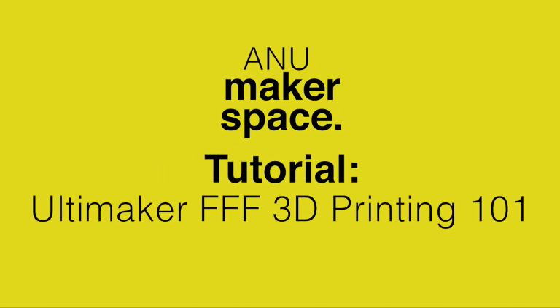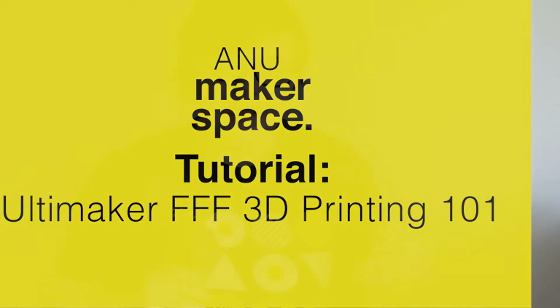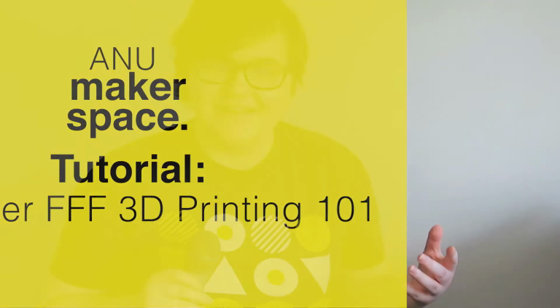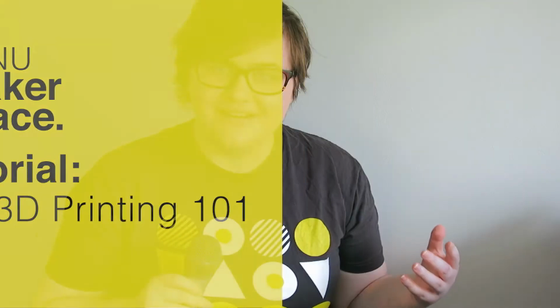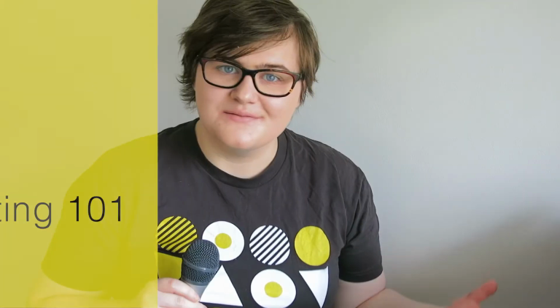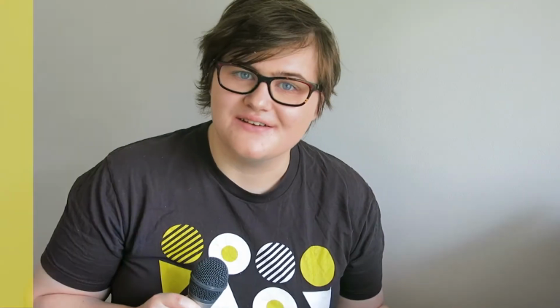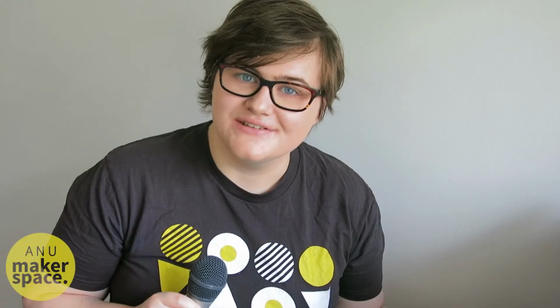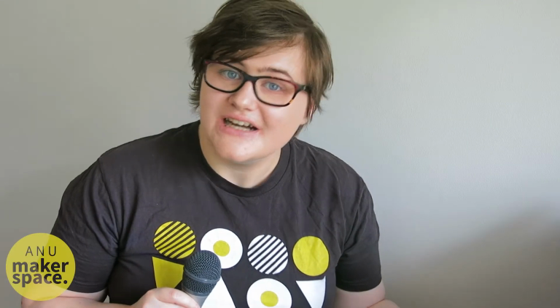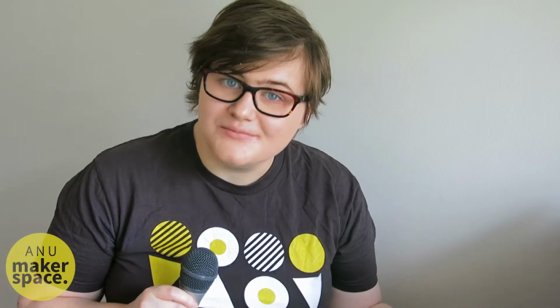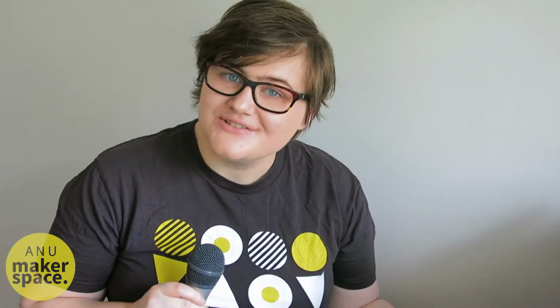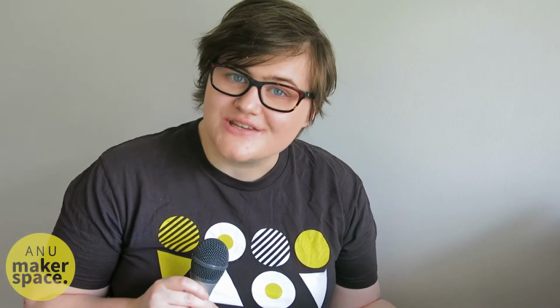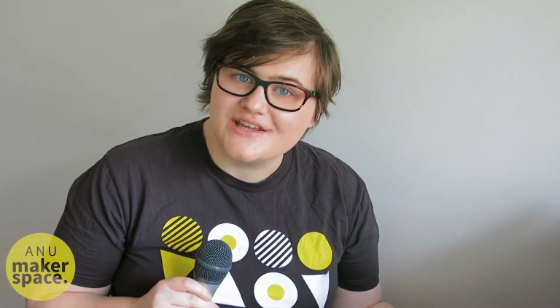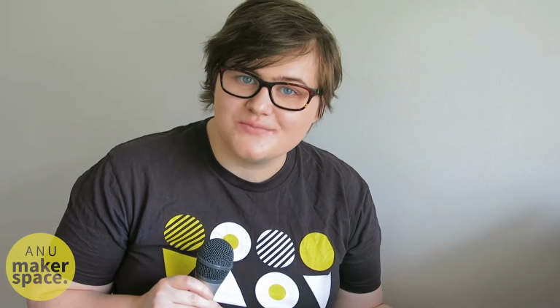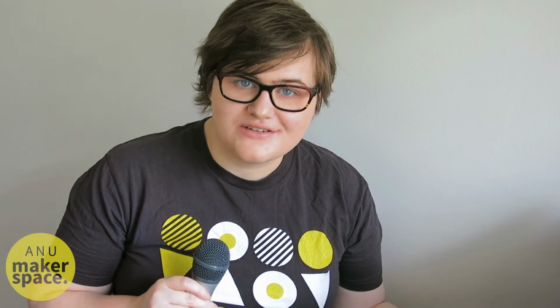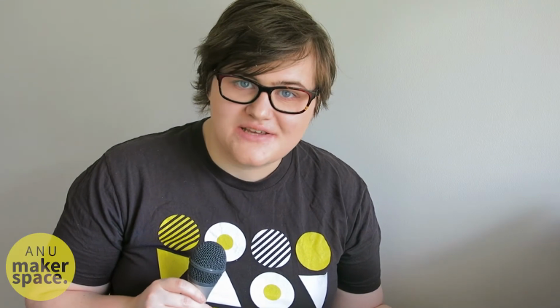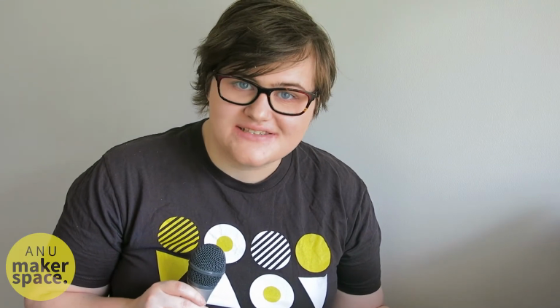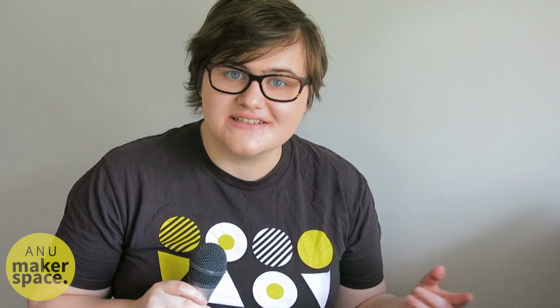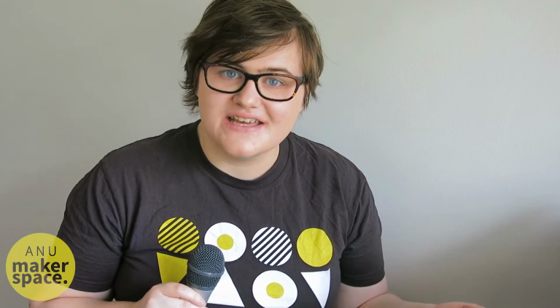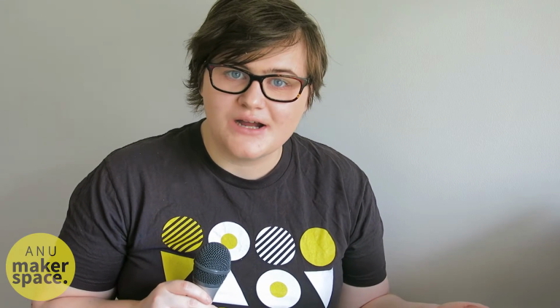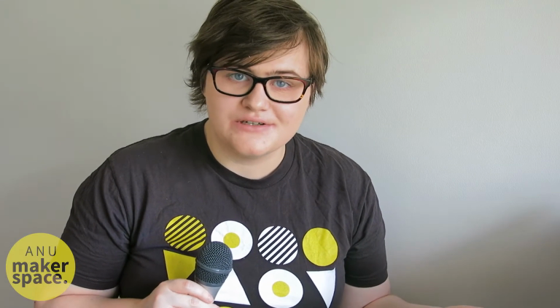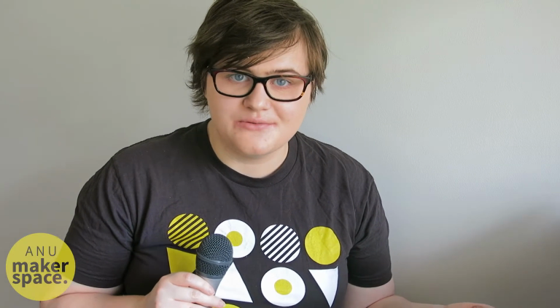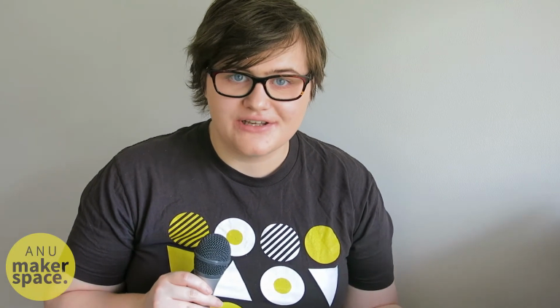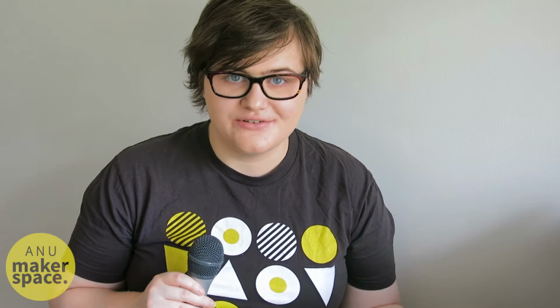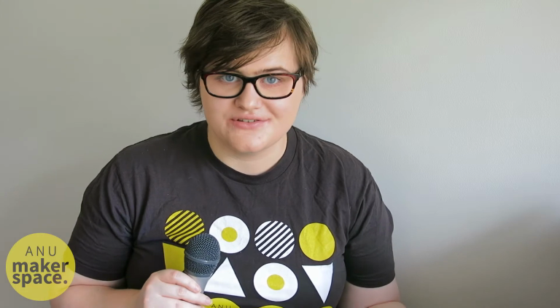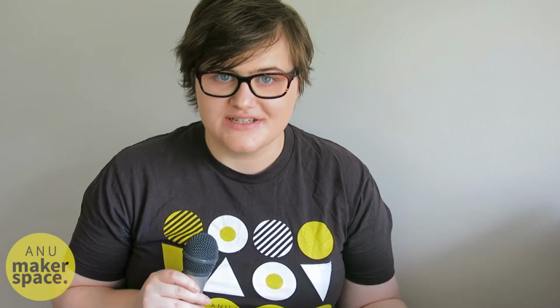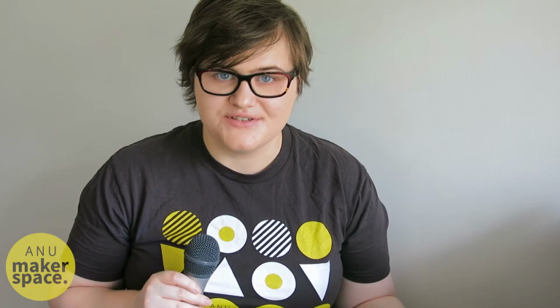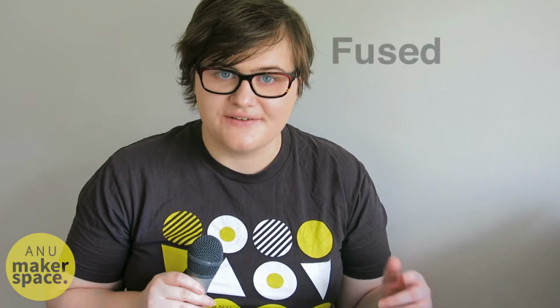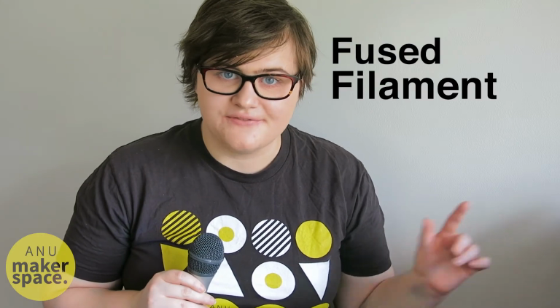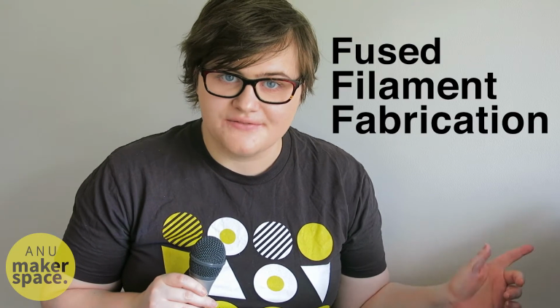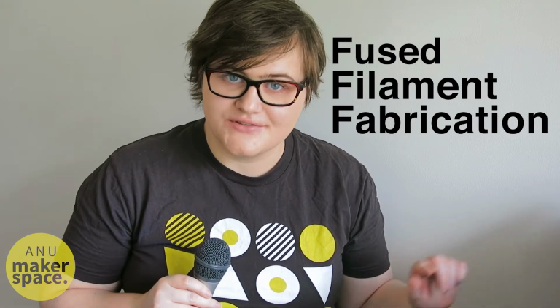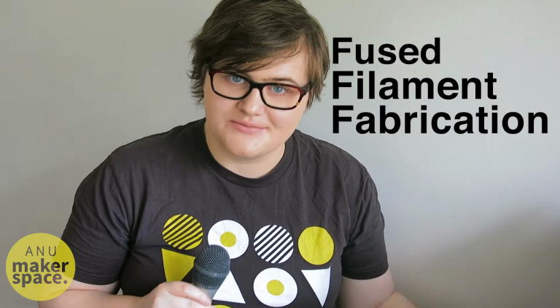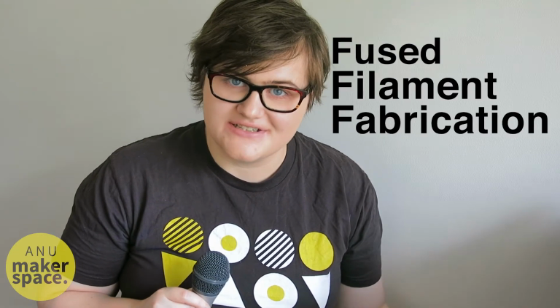Hi, I'm Safi. I'm a mentor at the ANU Makerspace and today I'm going to be walking you through the steps of FFF 3D printing.